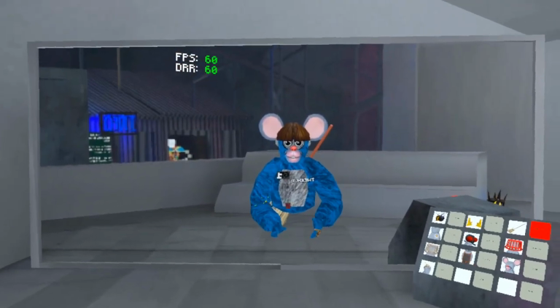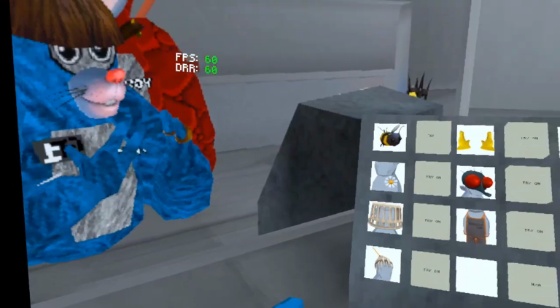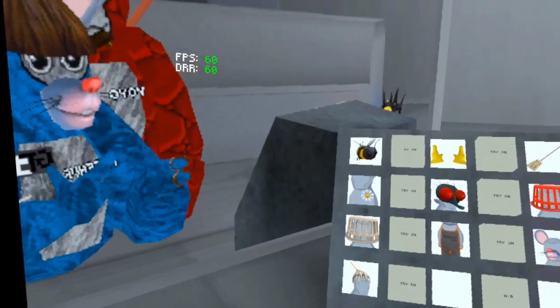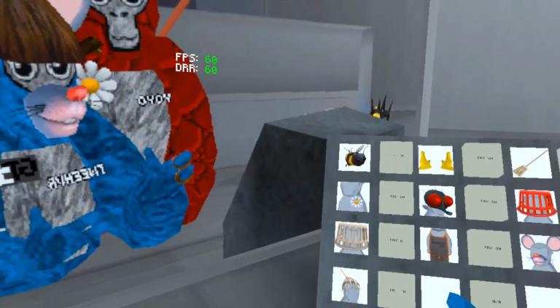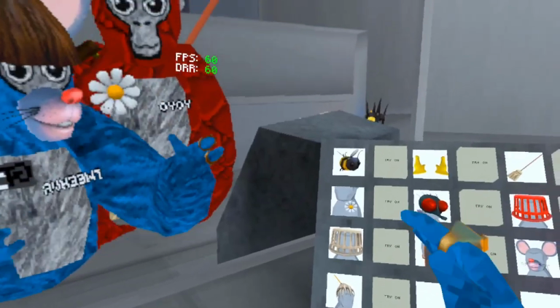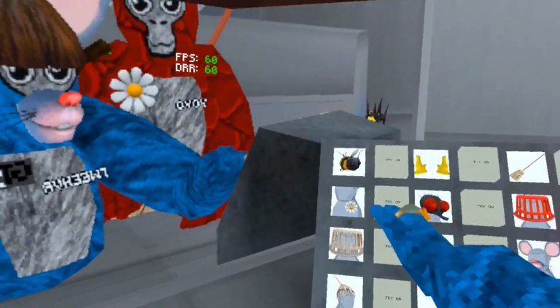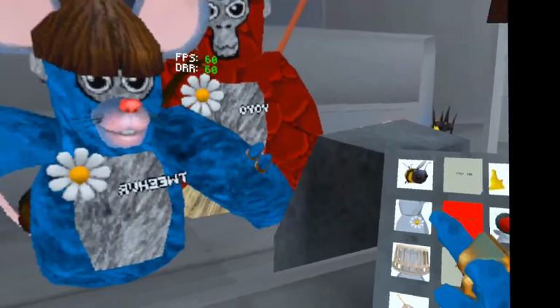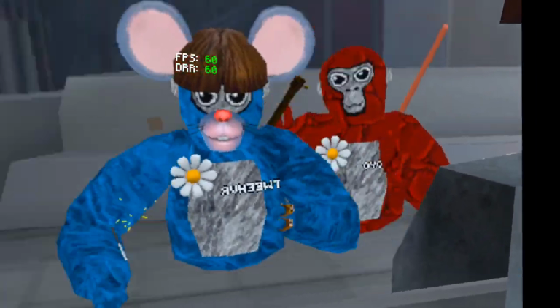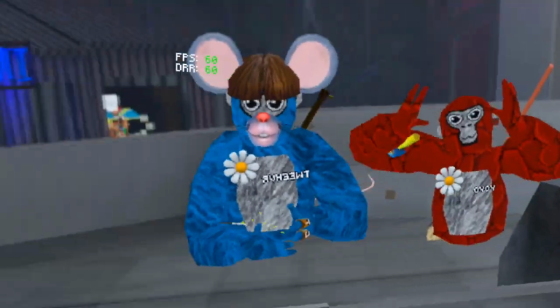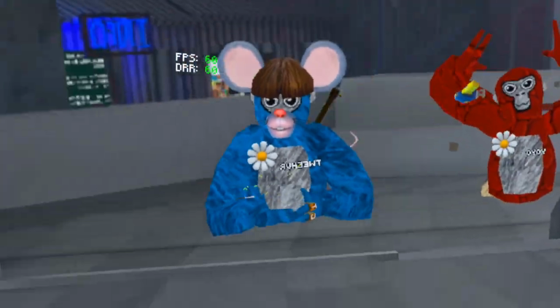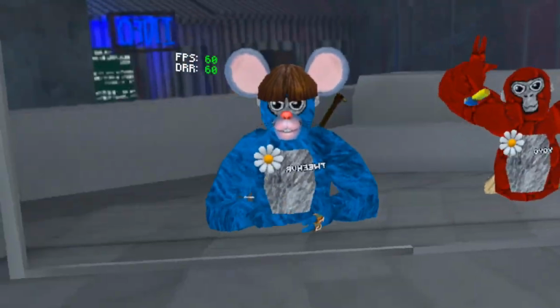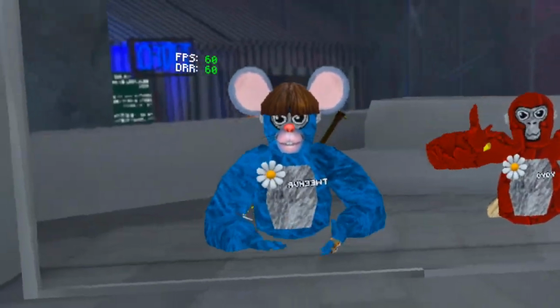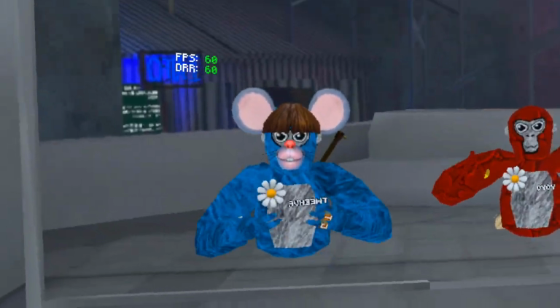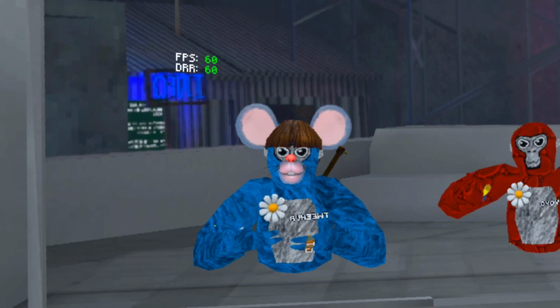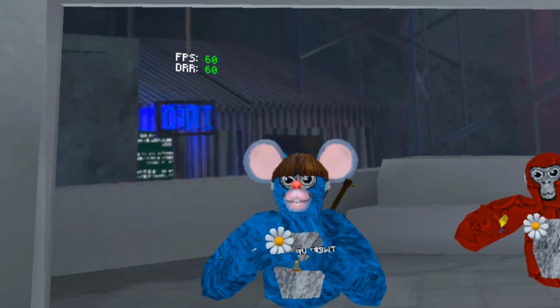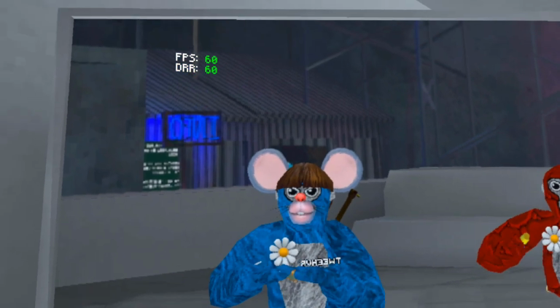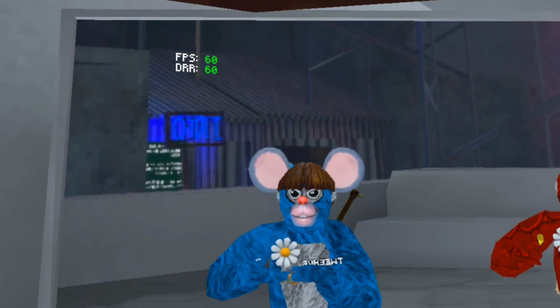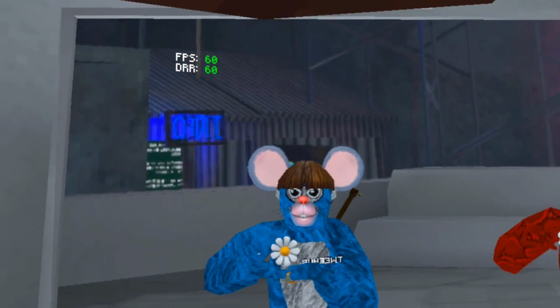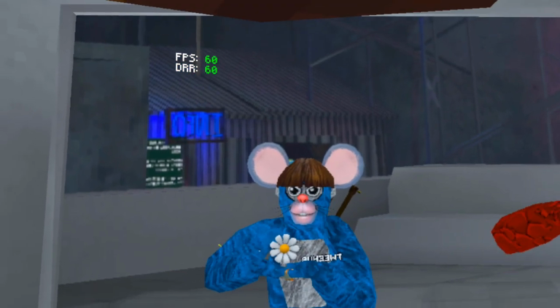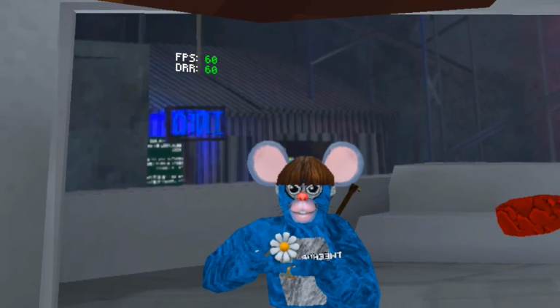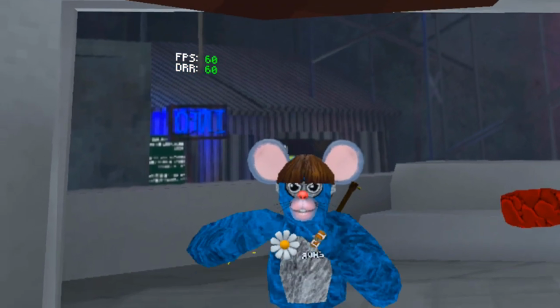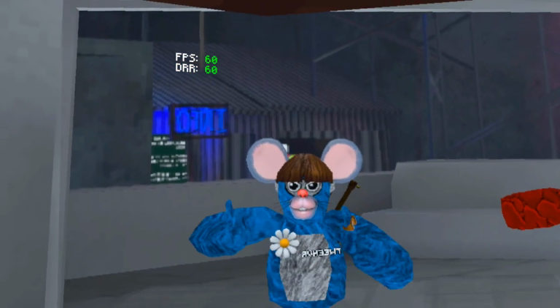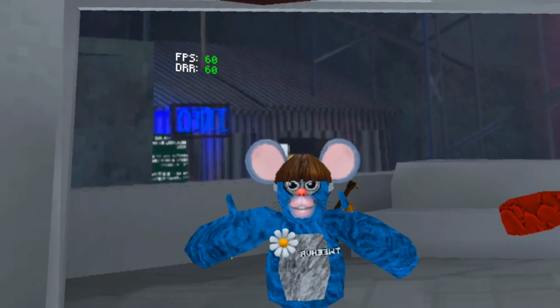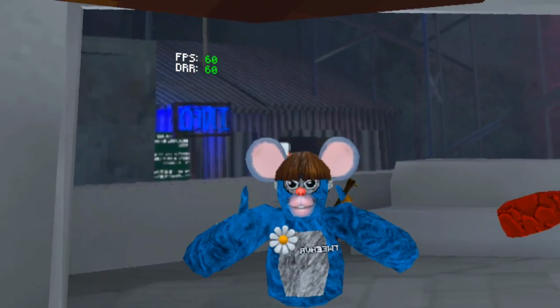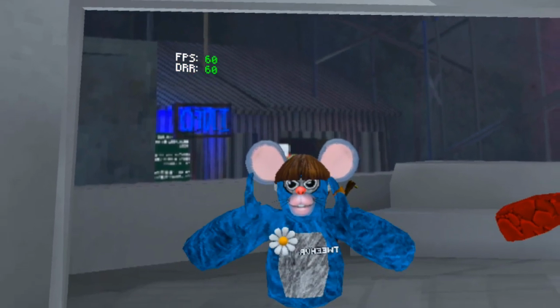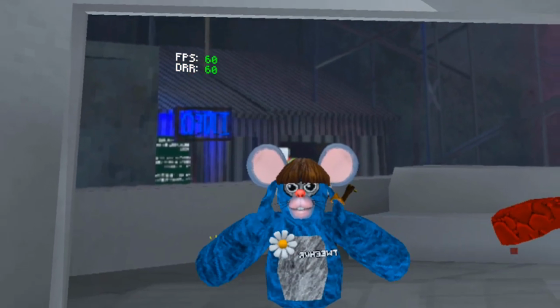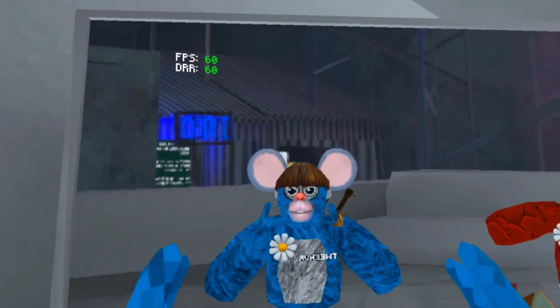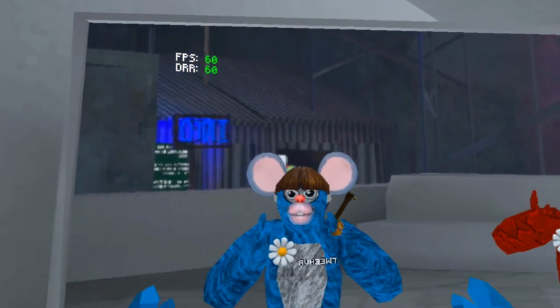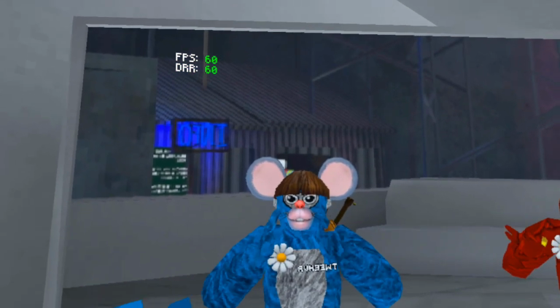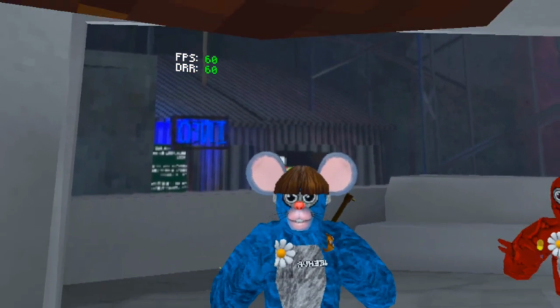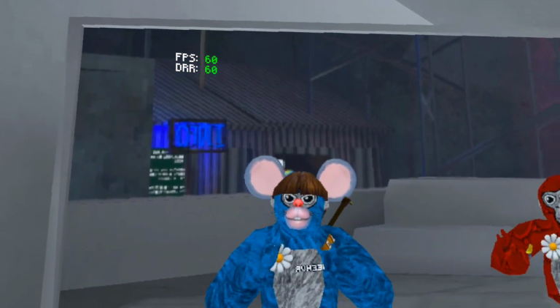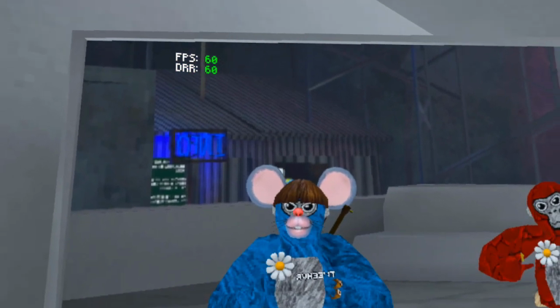Next up, we have the flower badge. This is actually the free badge, but I think it is very, very cool.